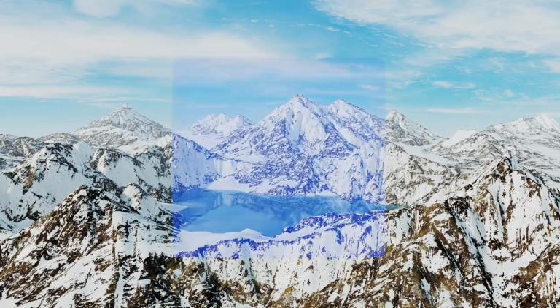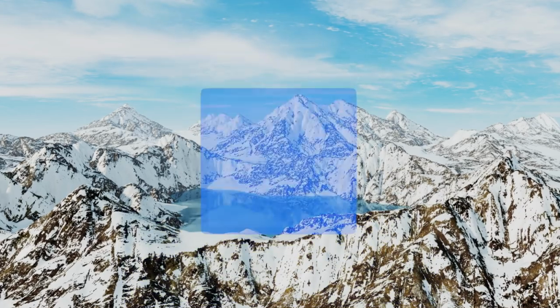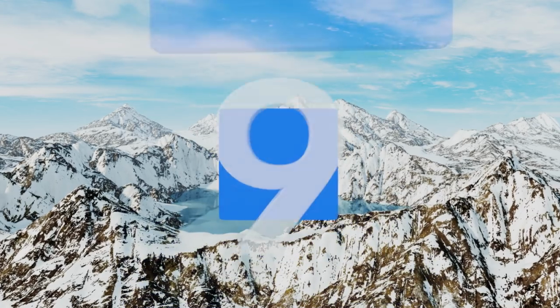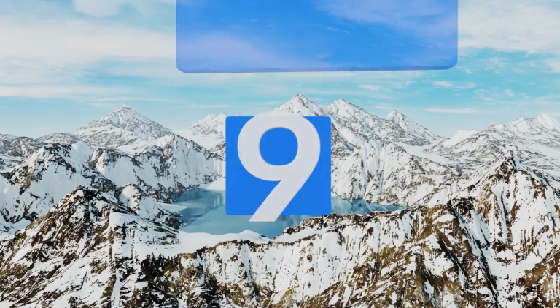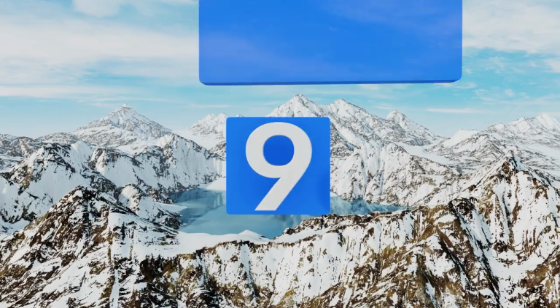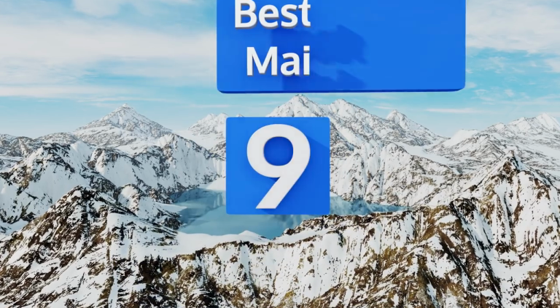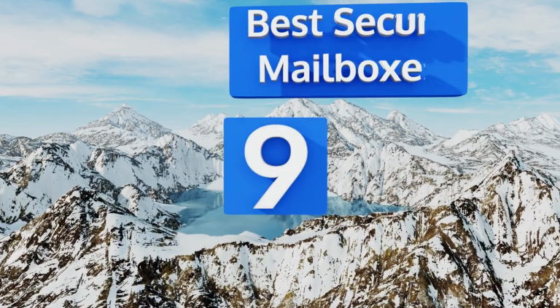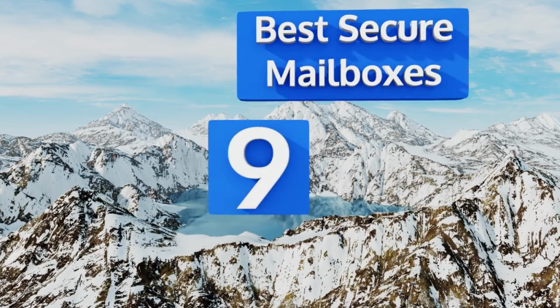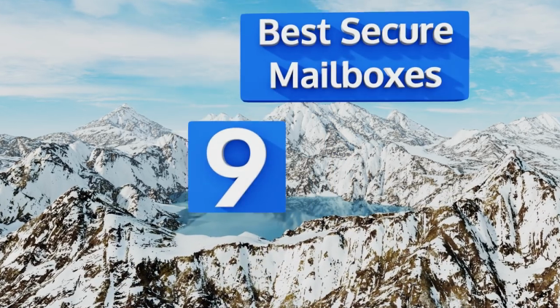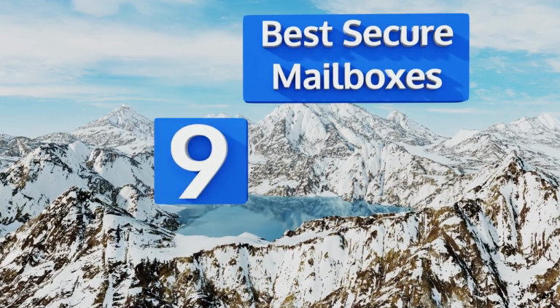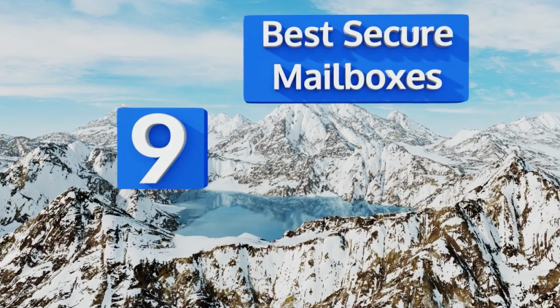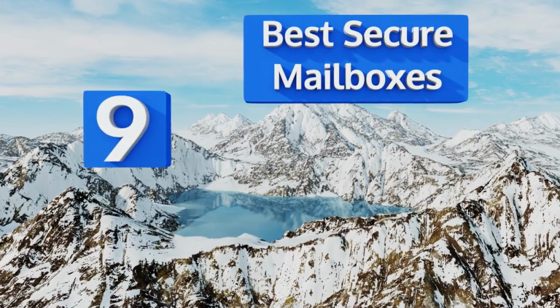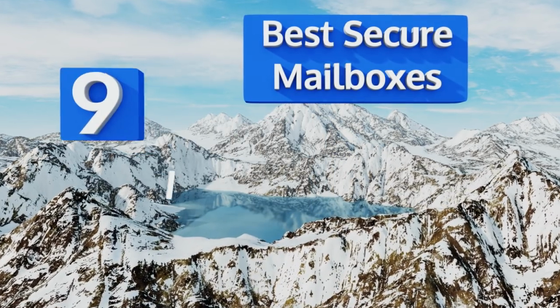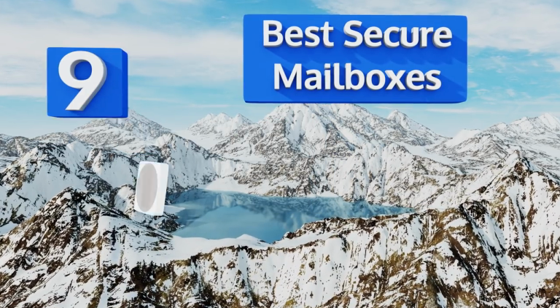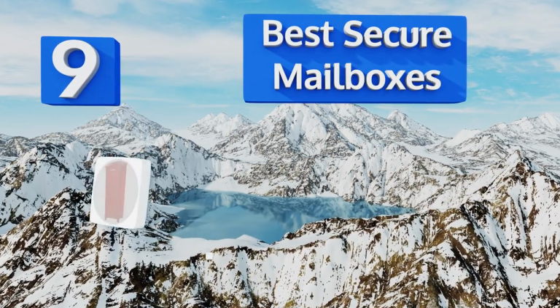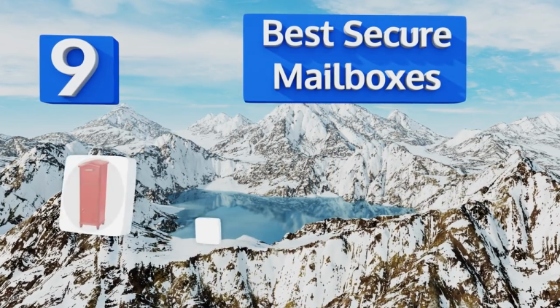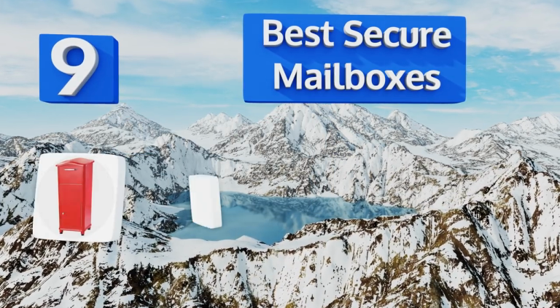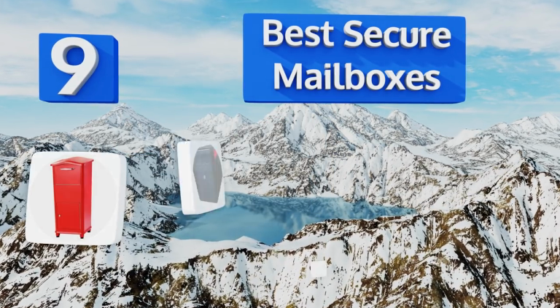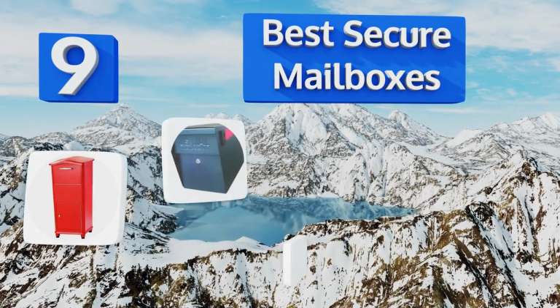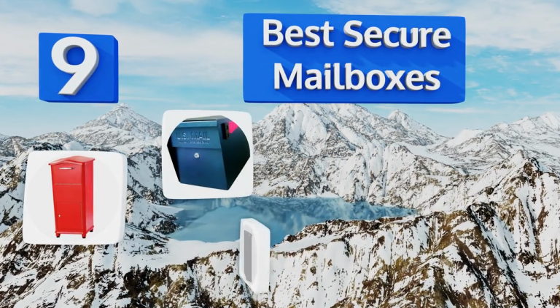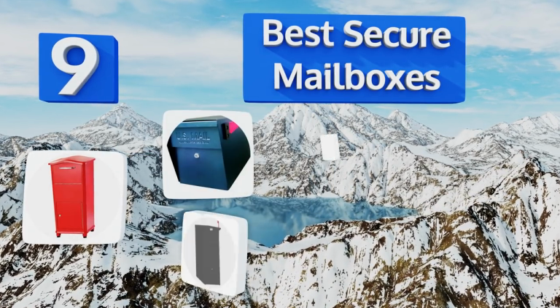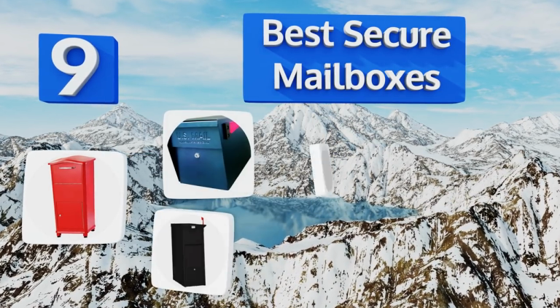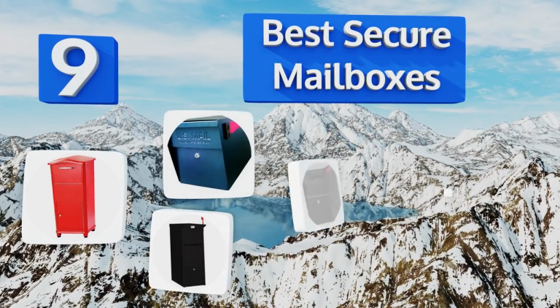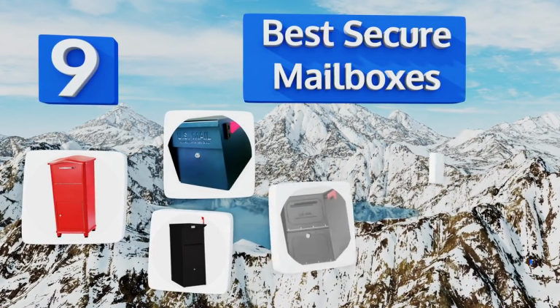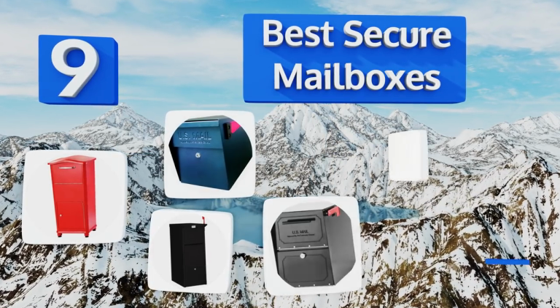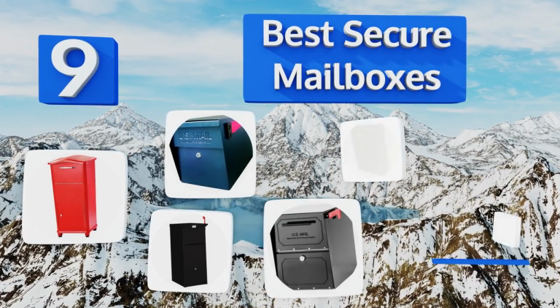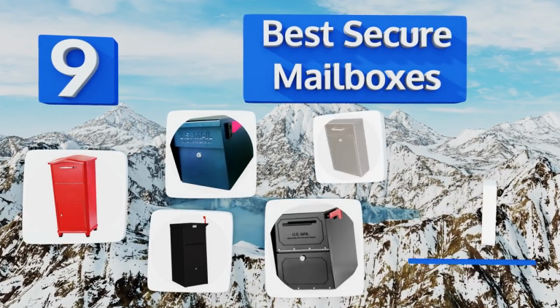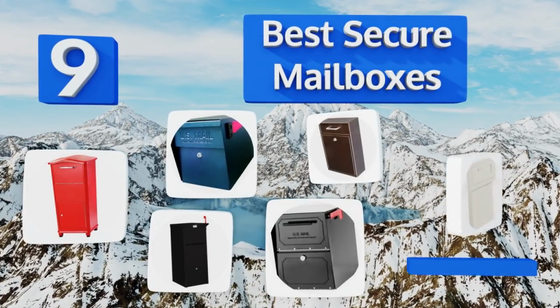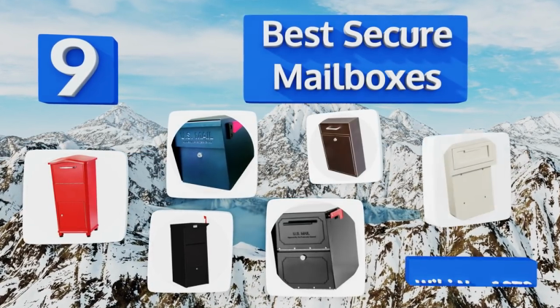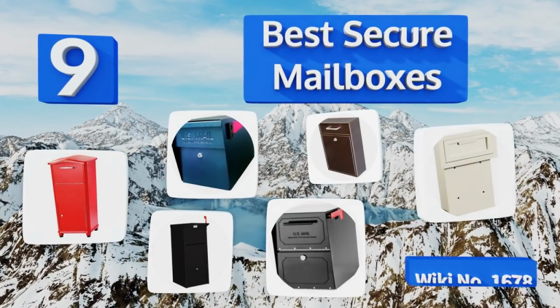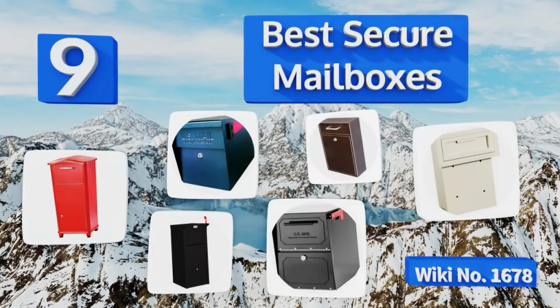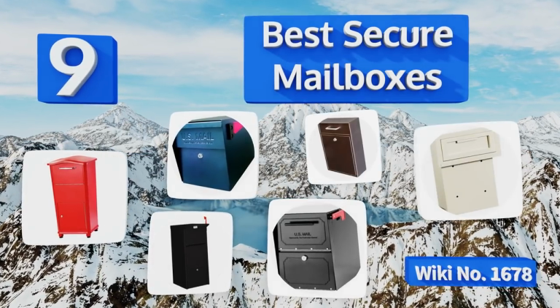EasyVid presents the nine best secure mailboxes. Let's get started with the list.